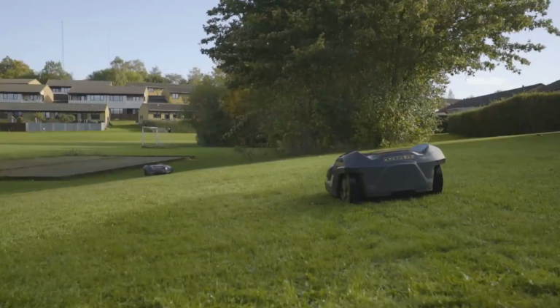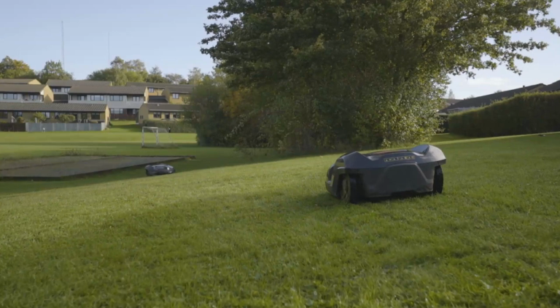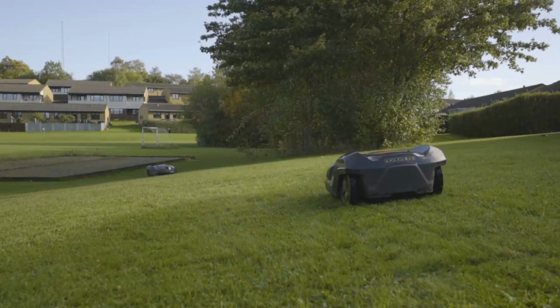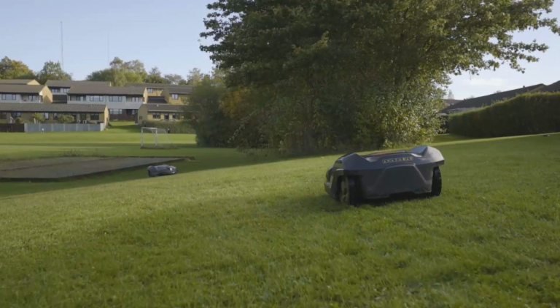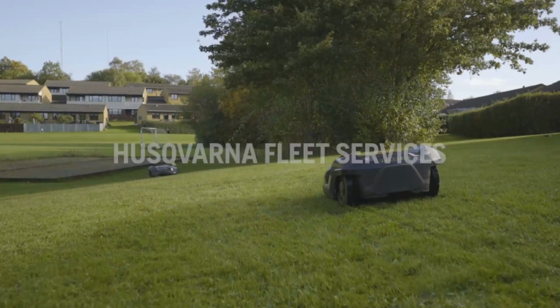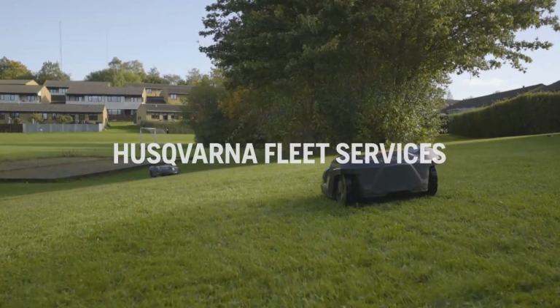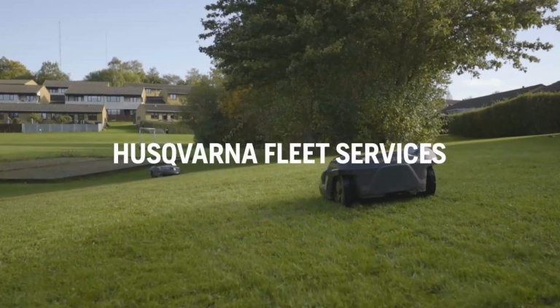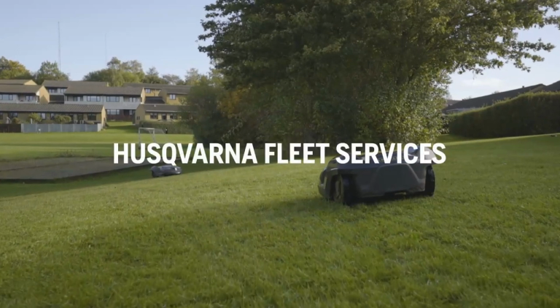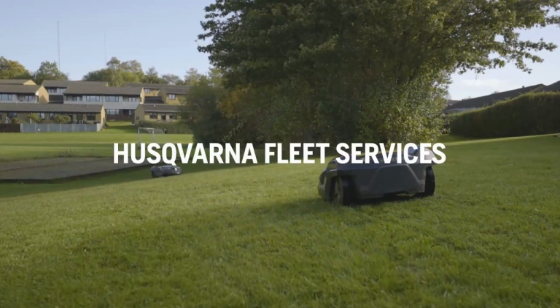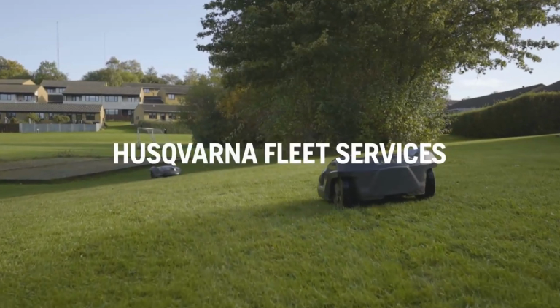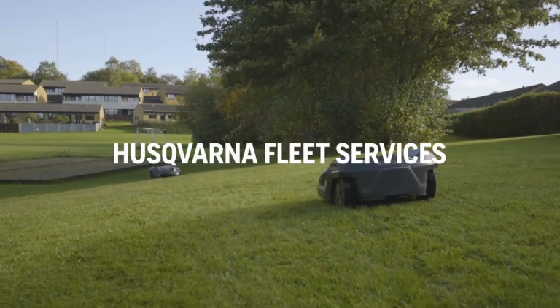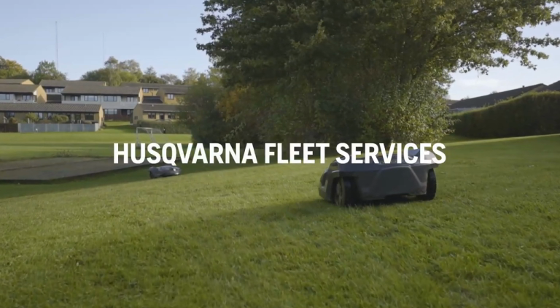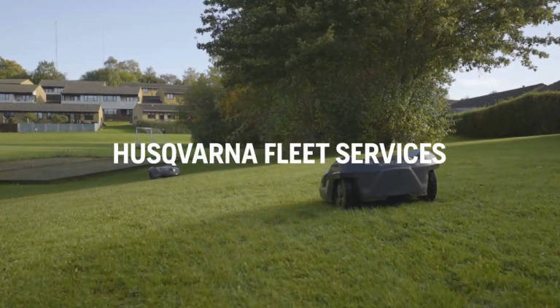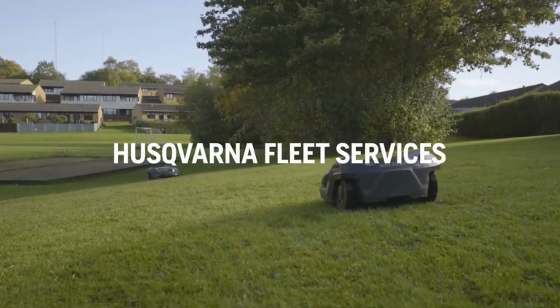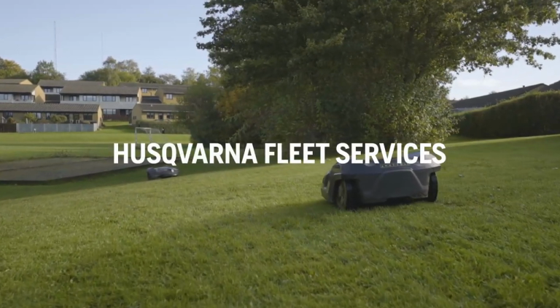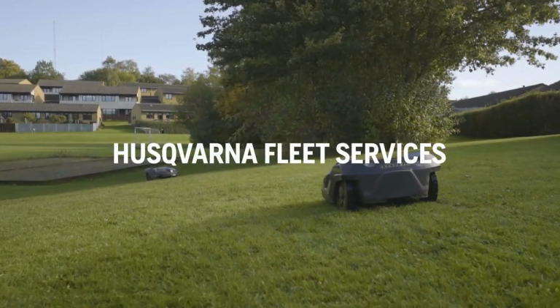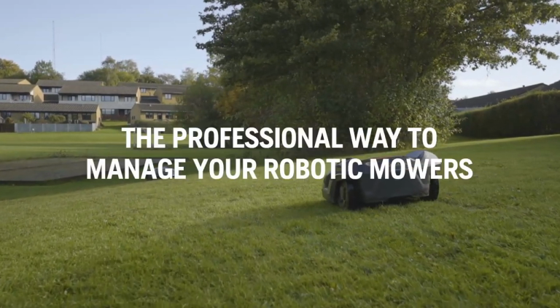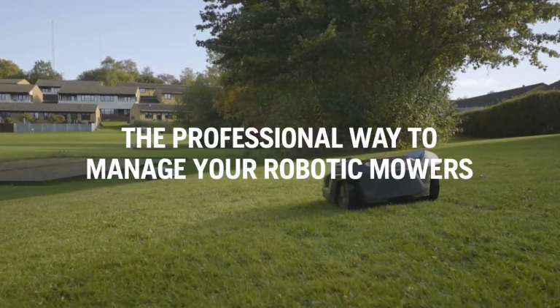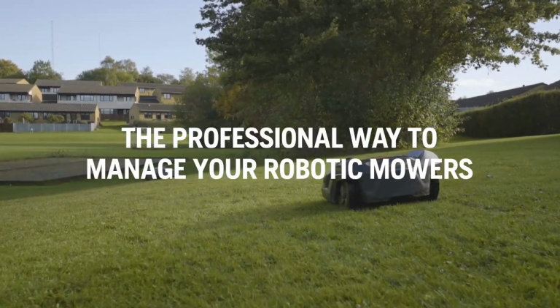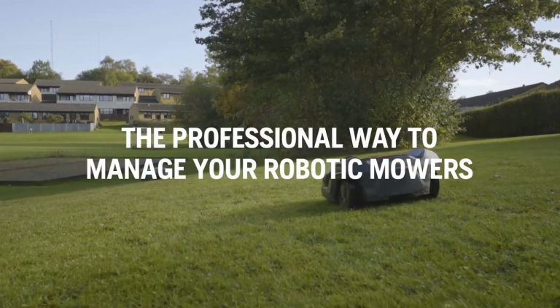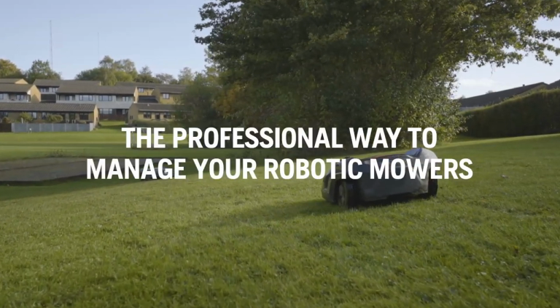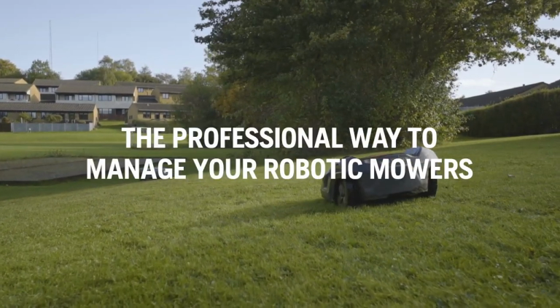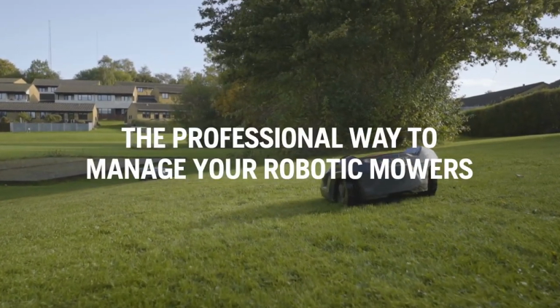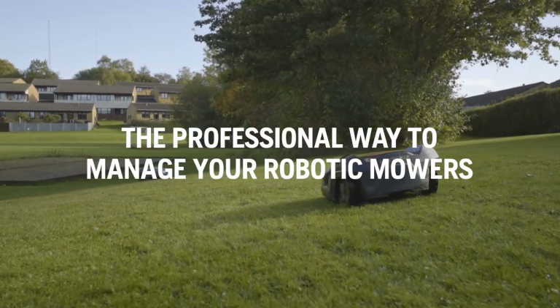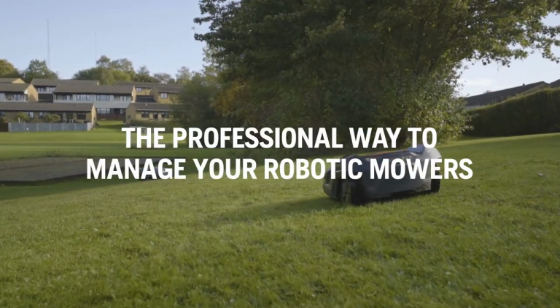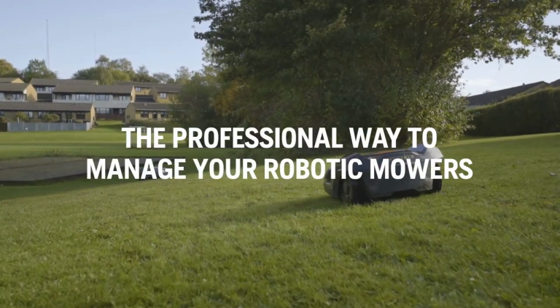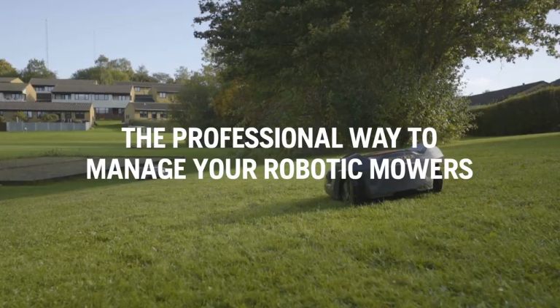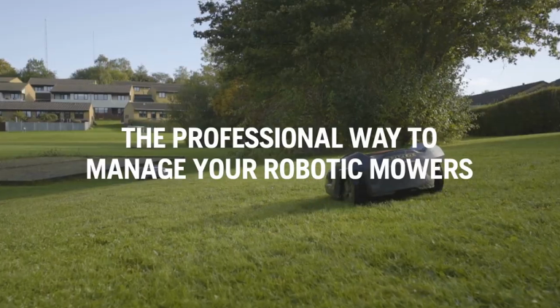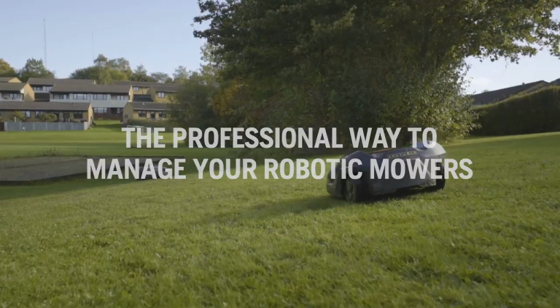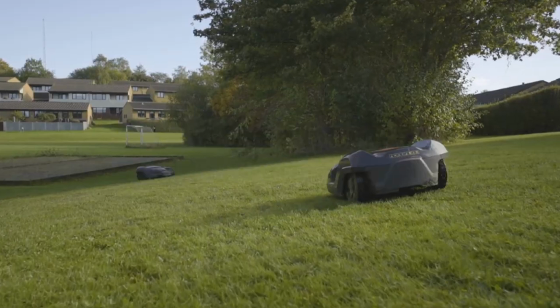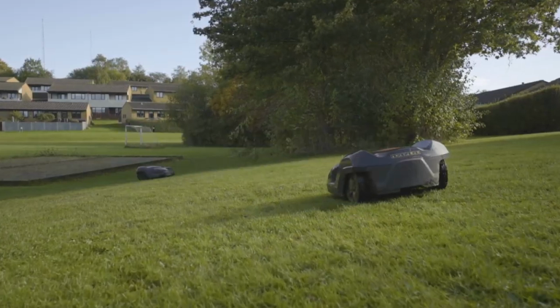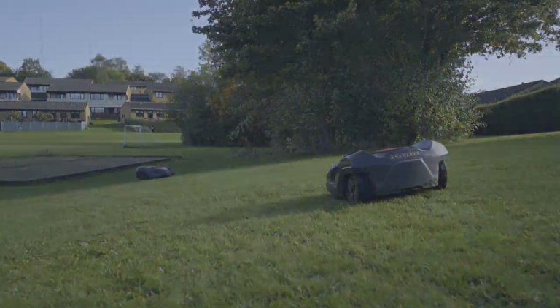Husqvarna Fleet Services — the professional and efficient way to manage your Husqvarna robotic mowers.